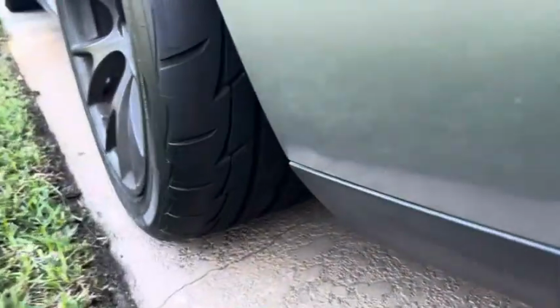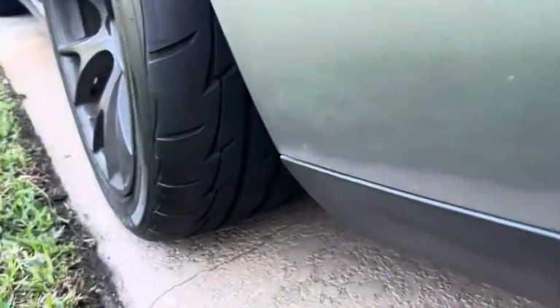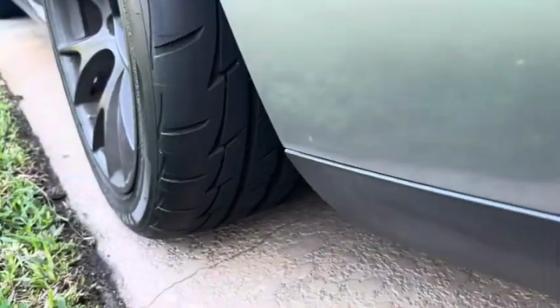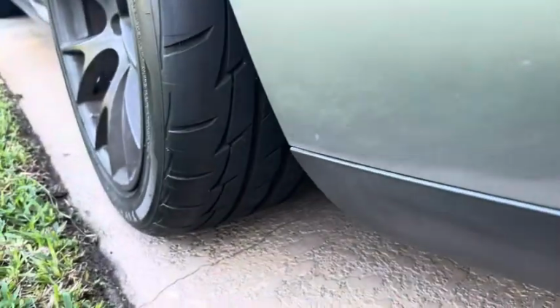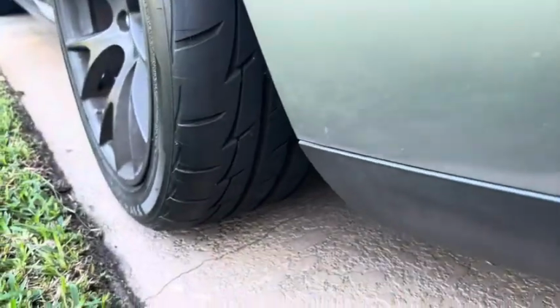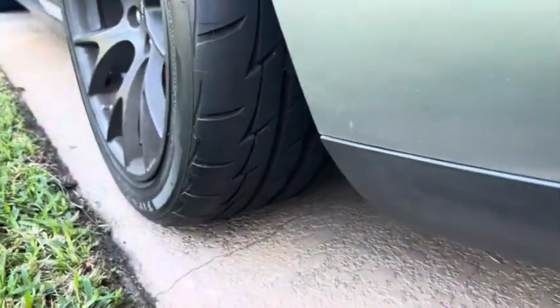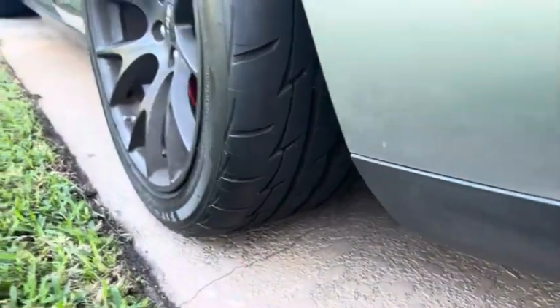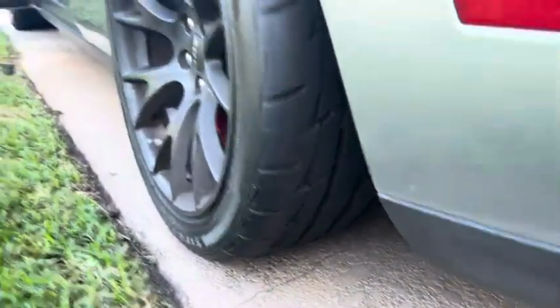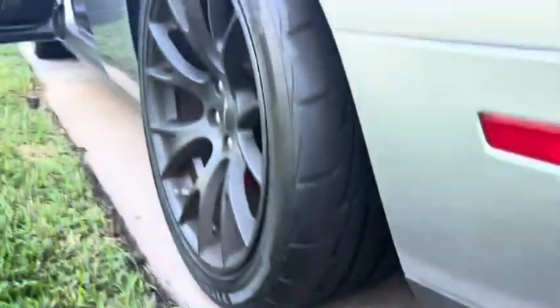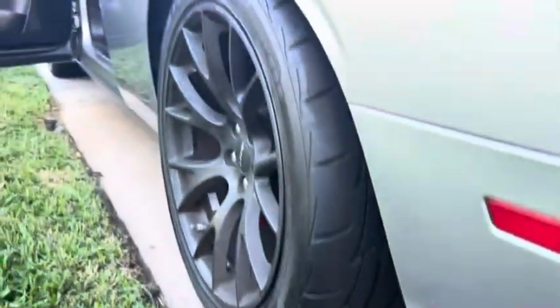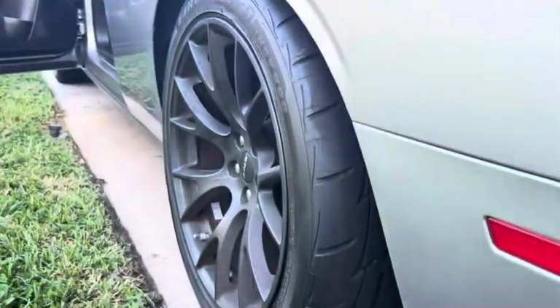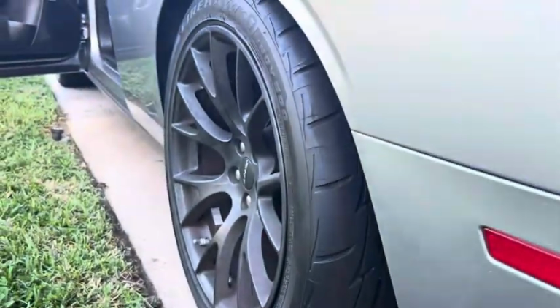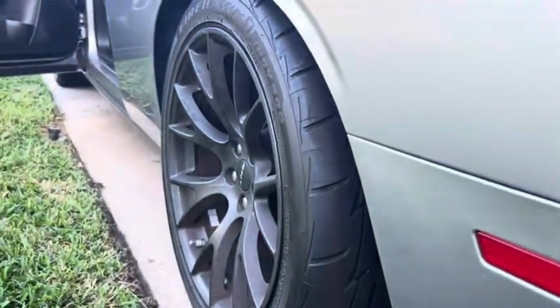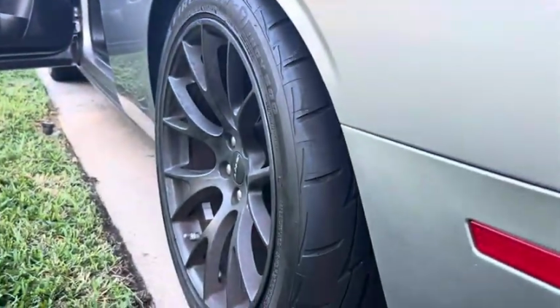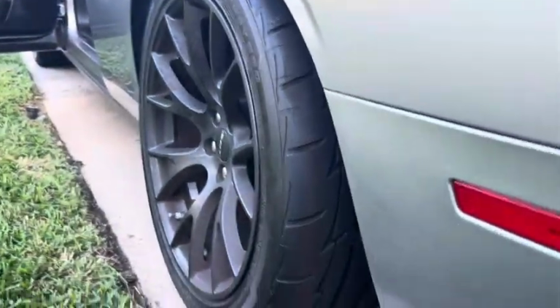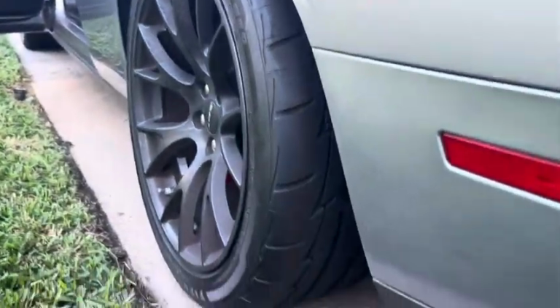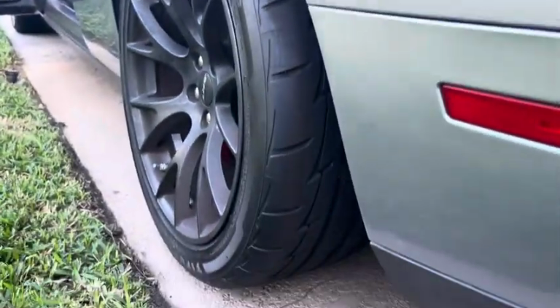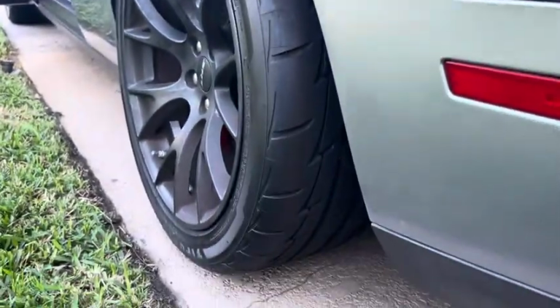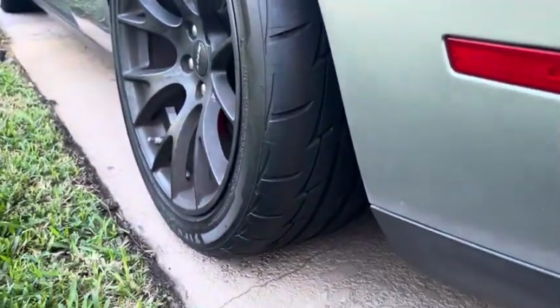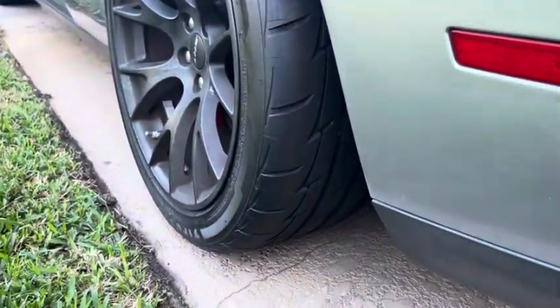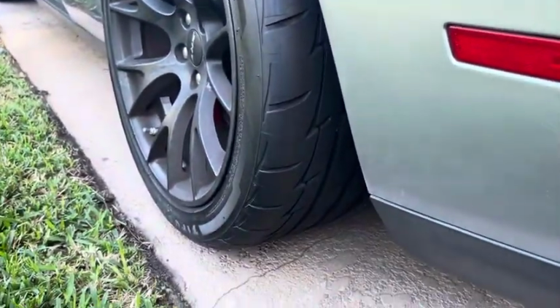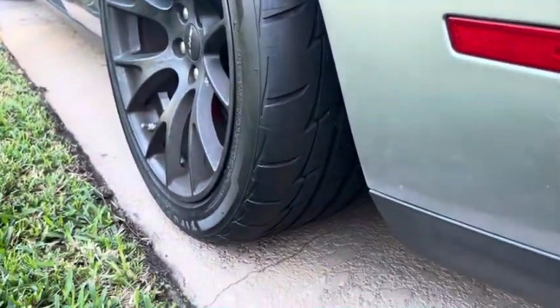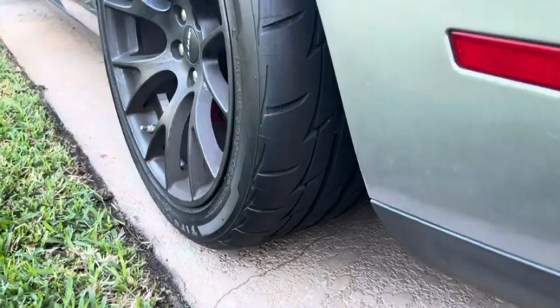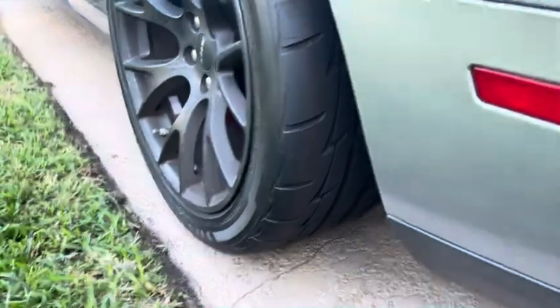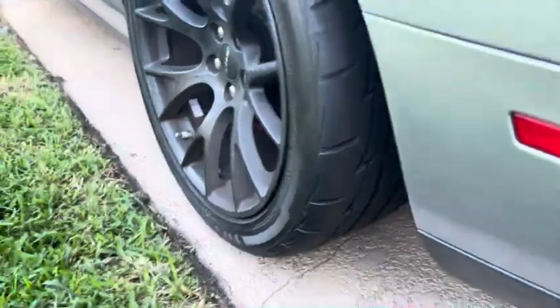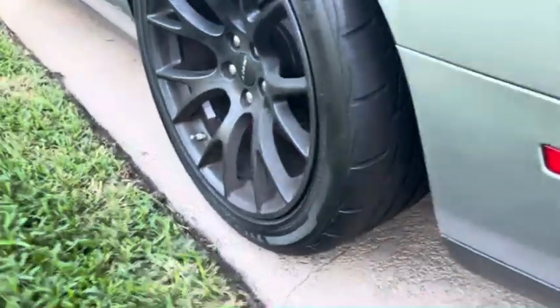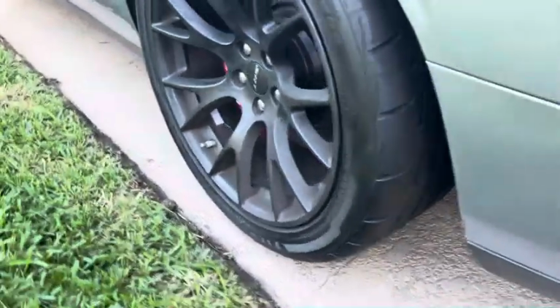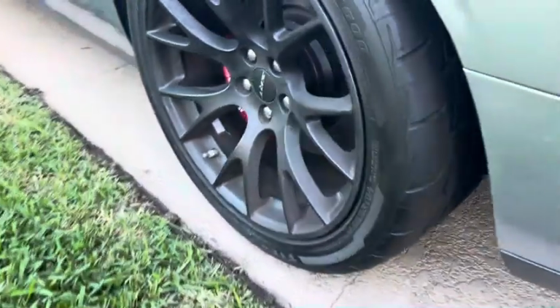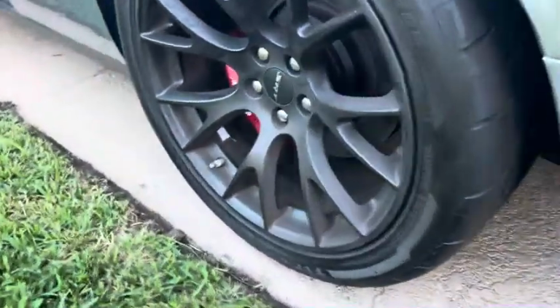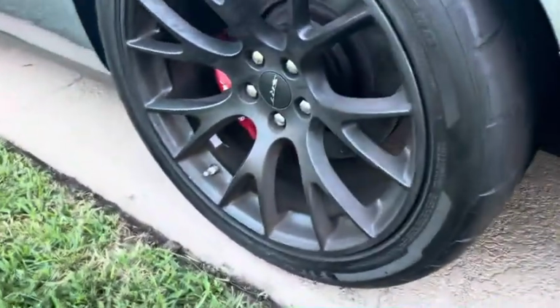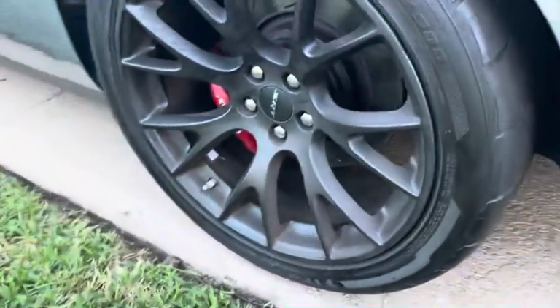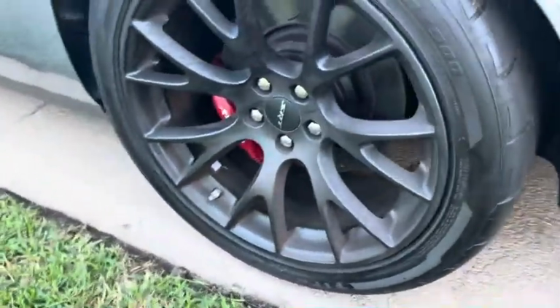Brand new tires. I've had these tires before, they're awesome — summer tires, they're really really good.